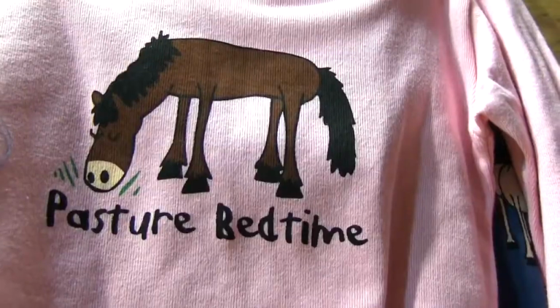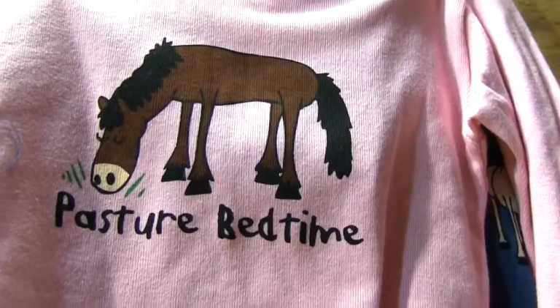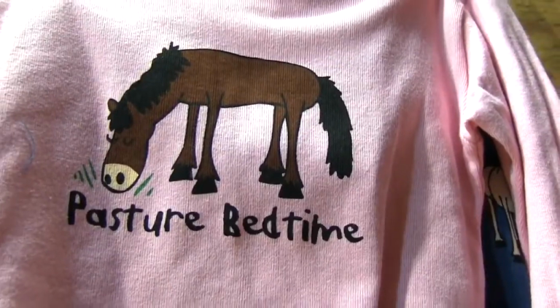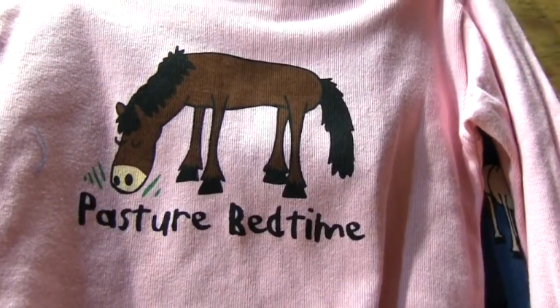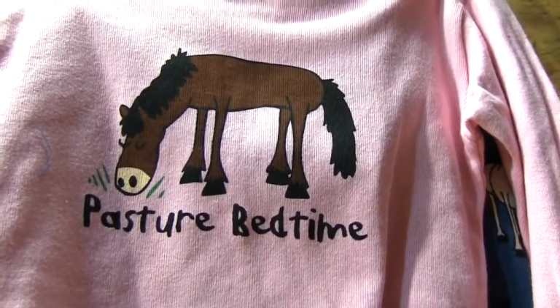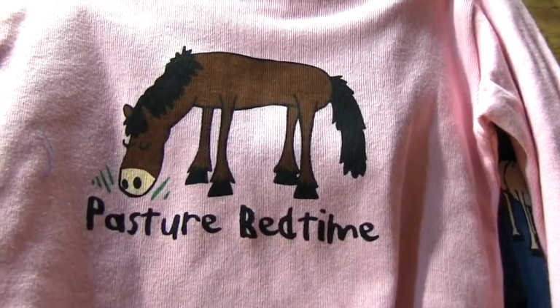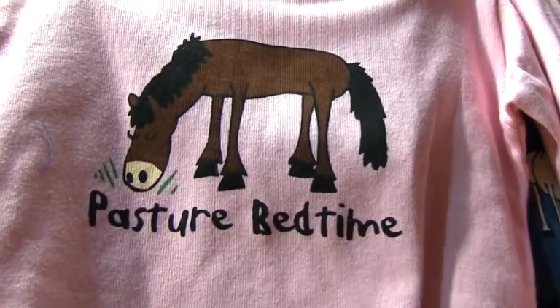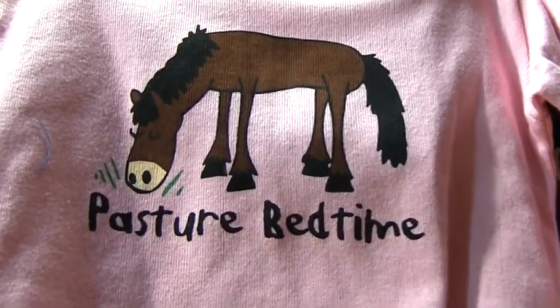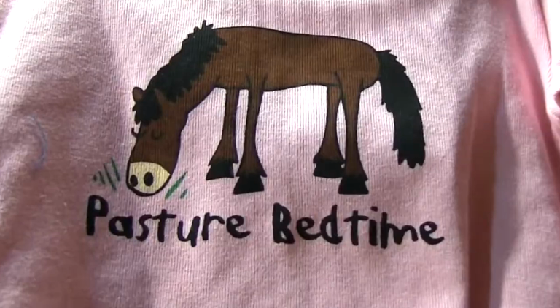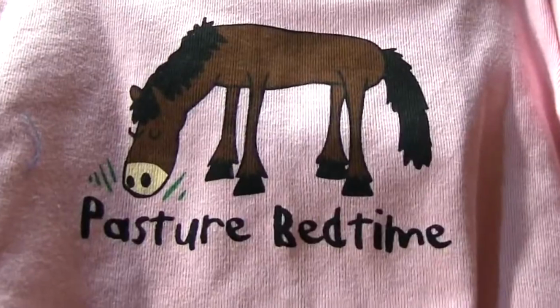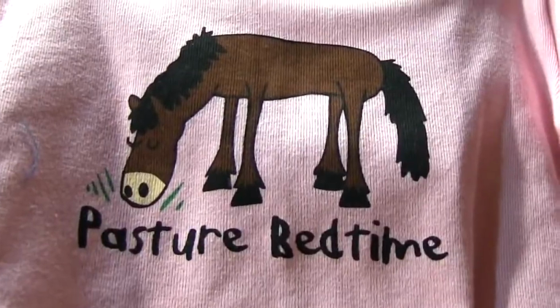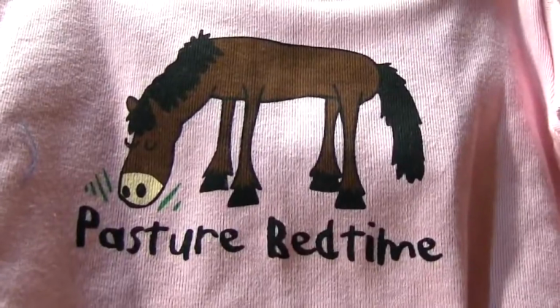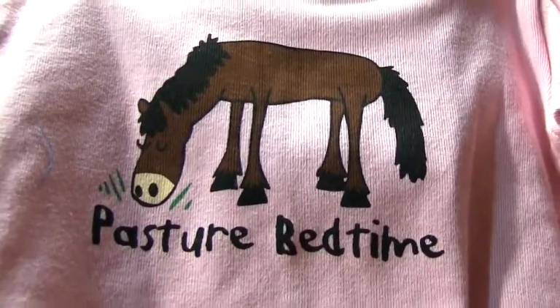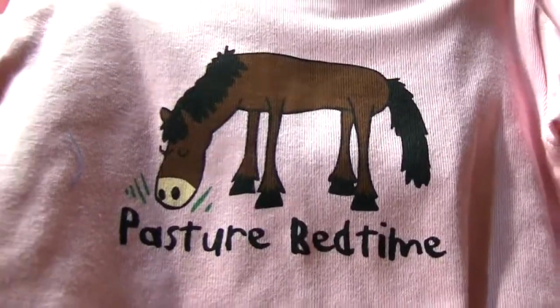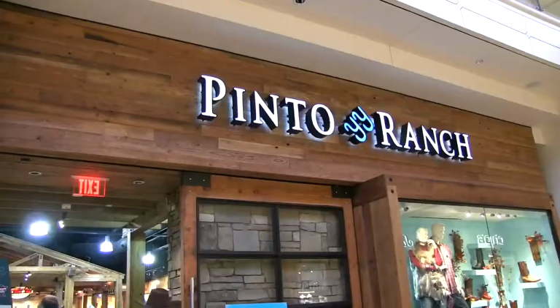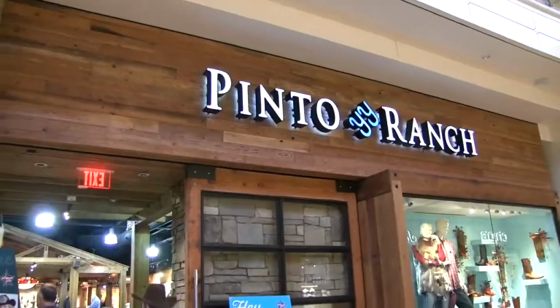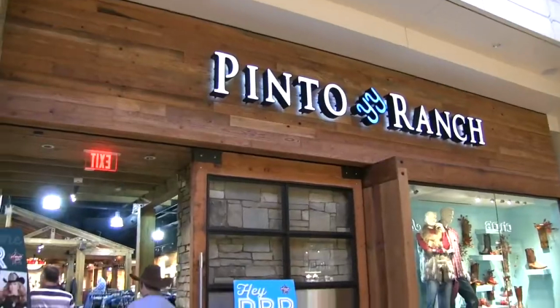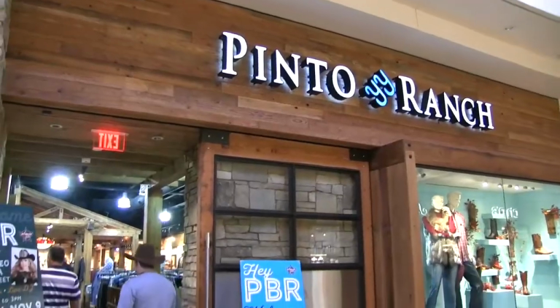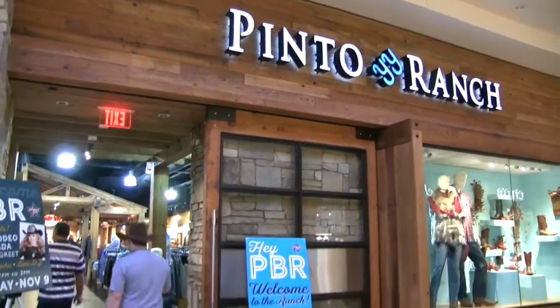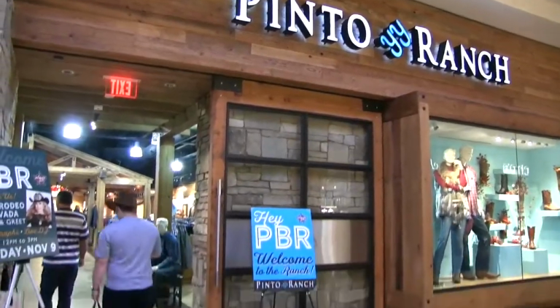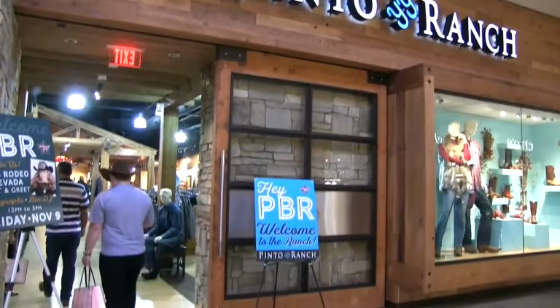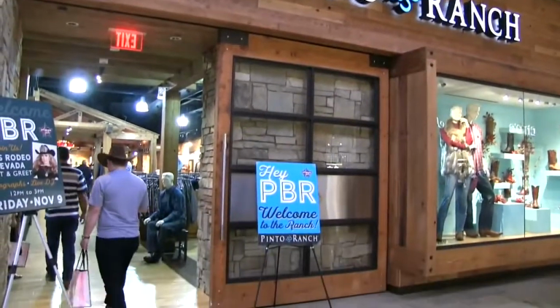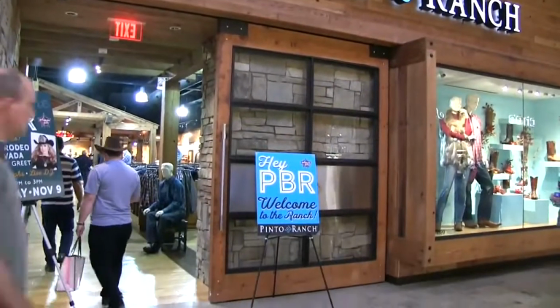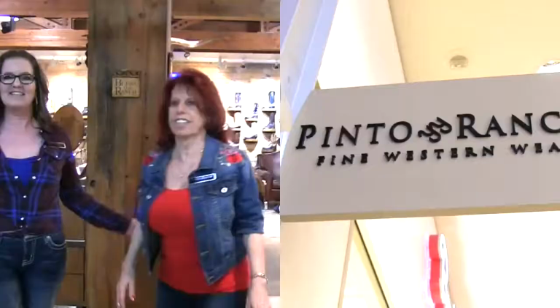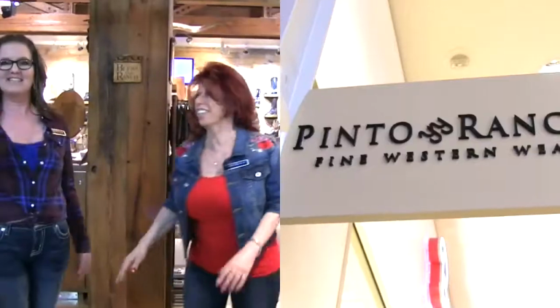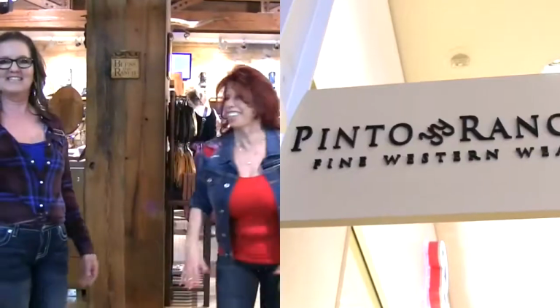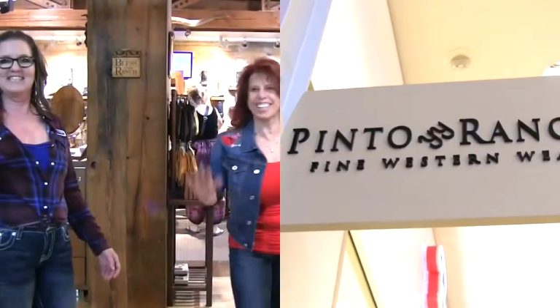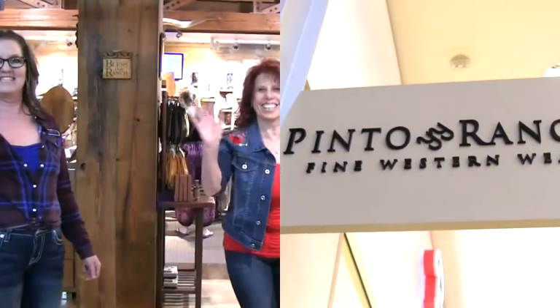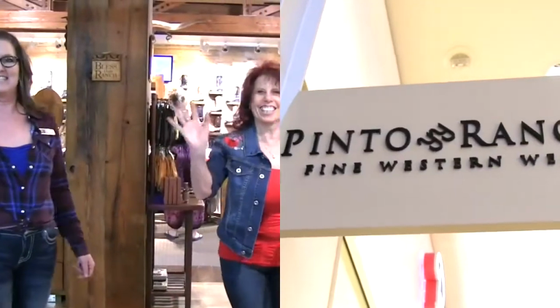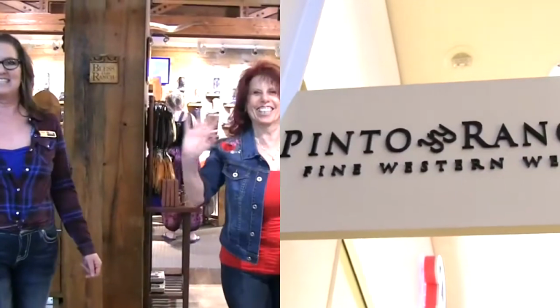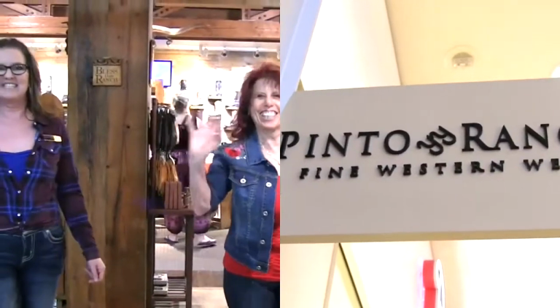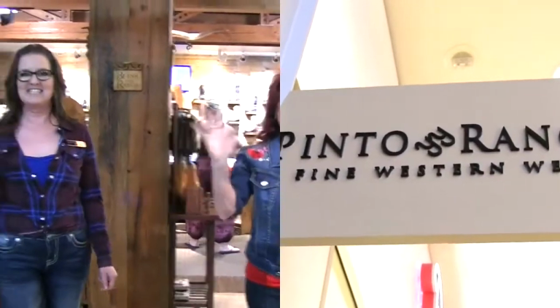We're getting near the end of this video — it's past your bedtime. Thank you for visiting Pinto Ranch store. You come on down now, they'd love to see ya.